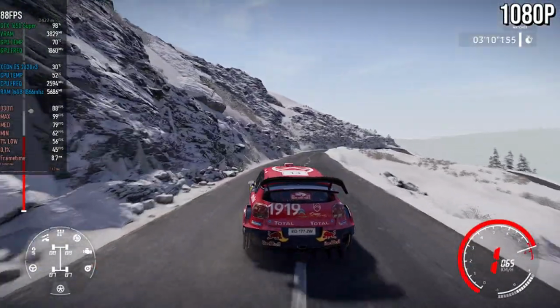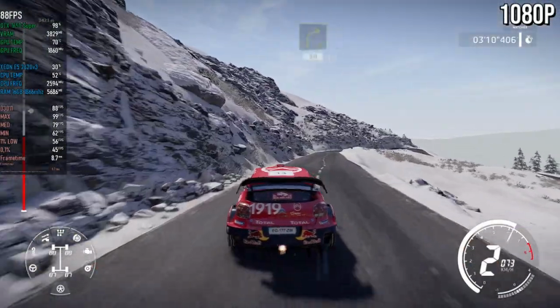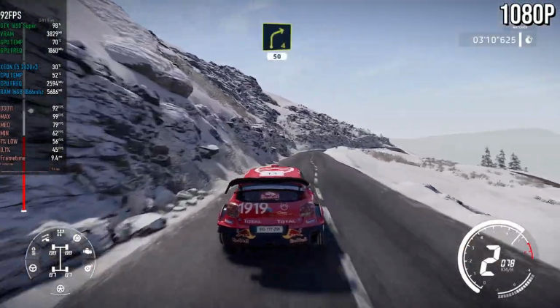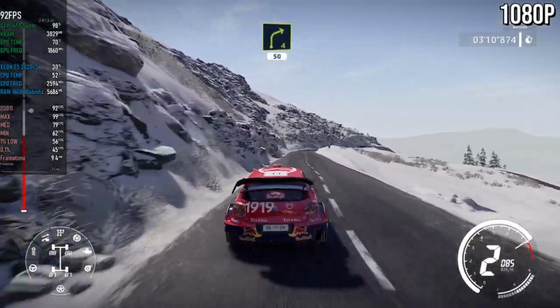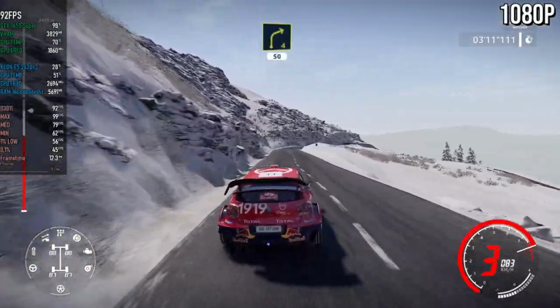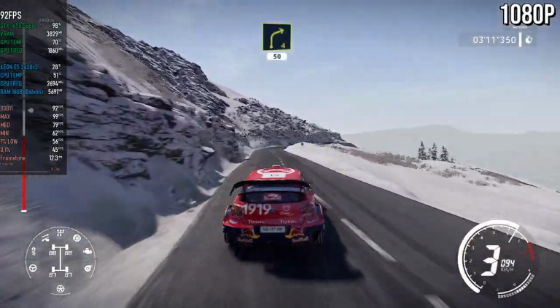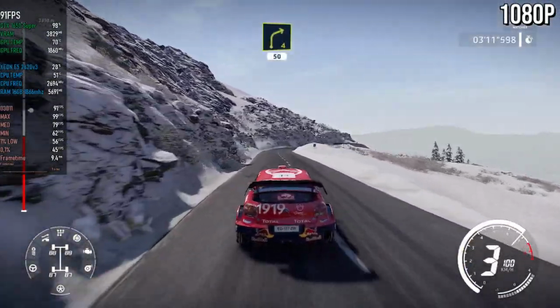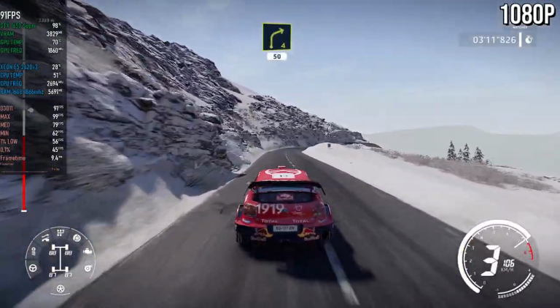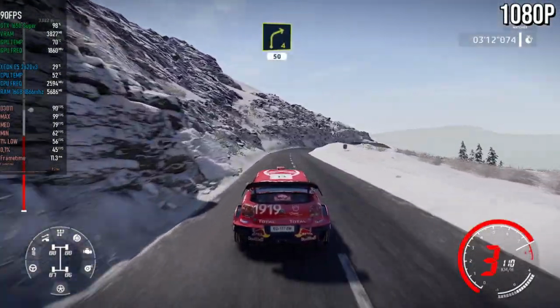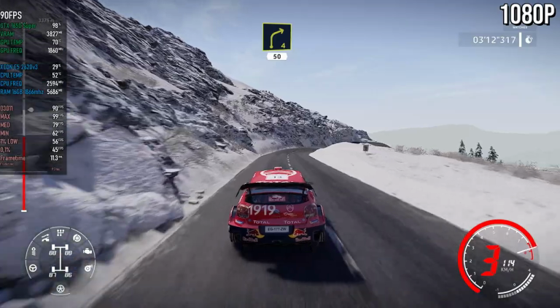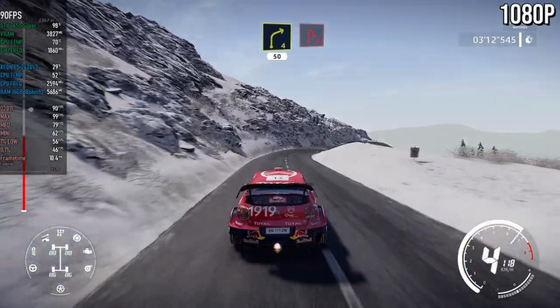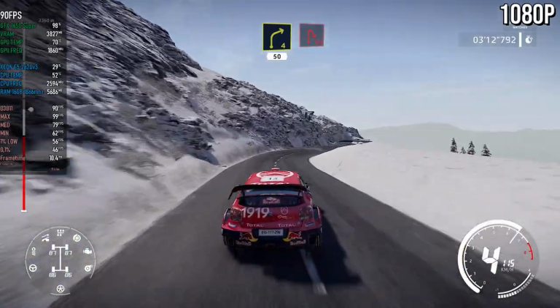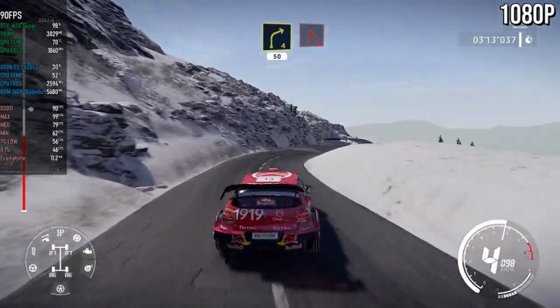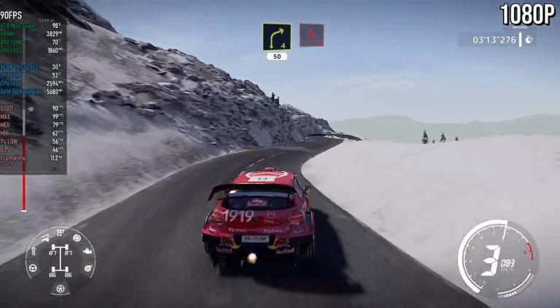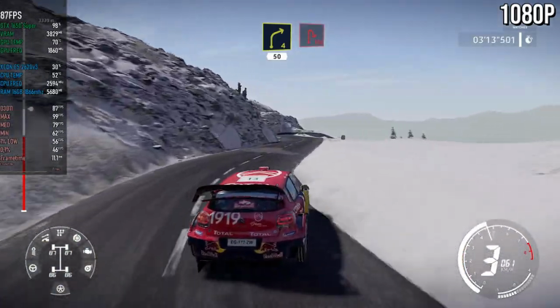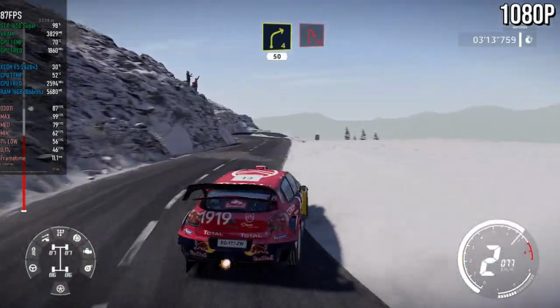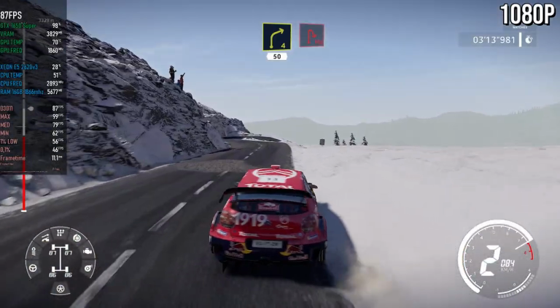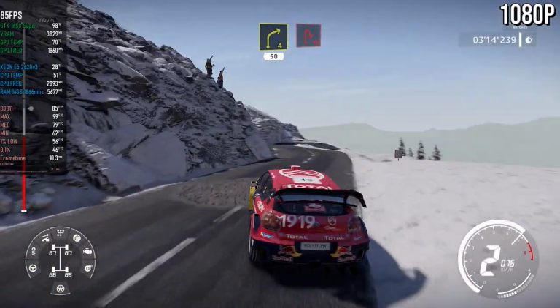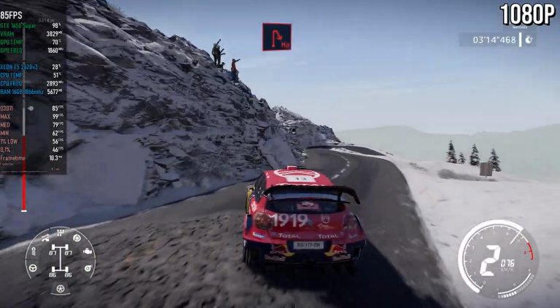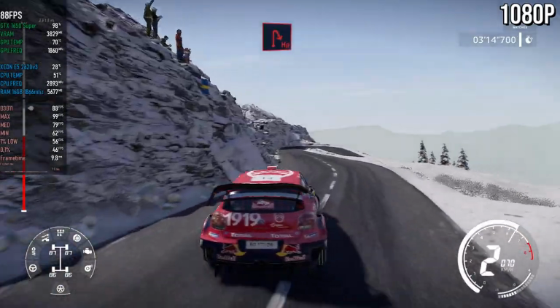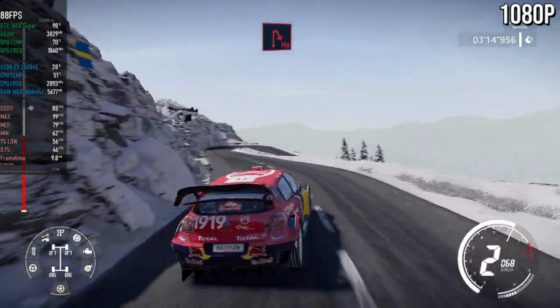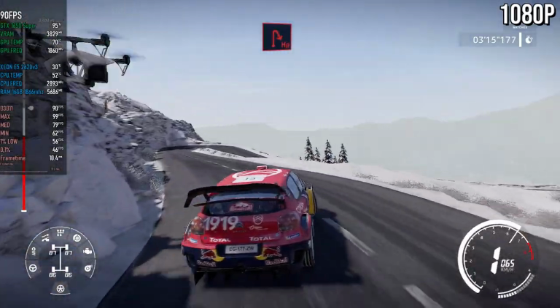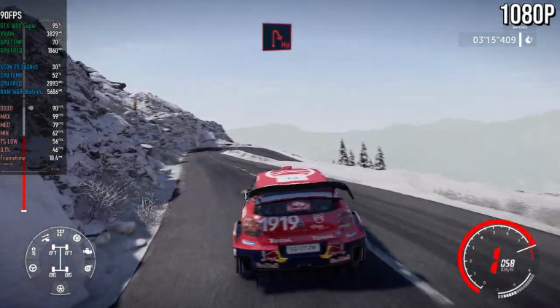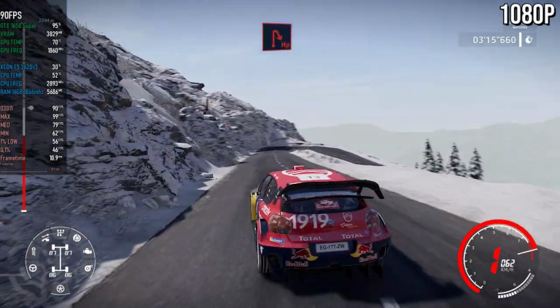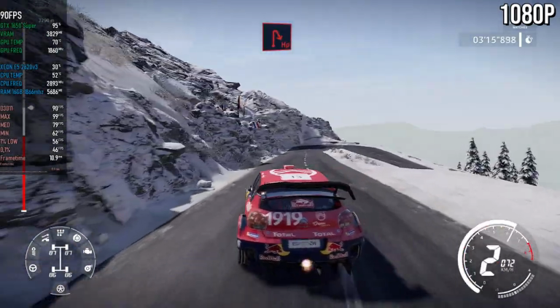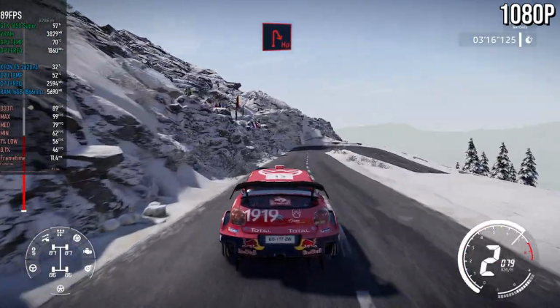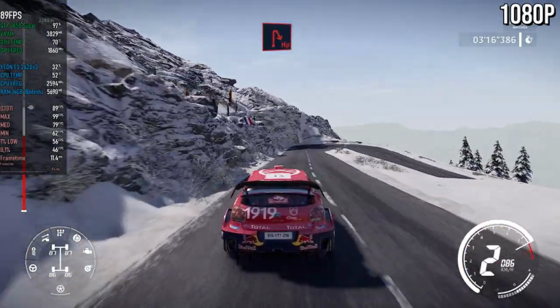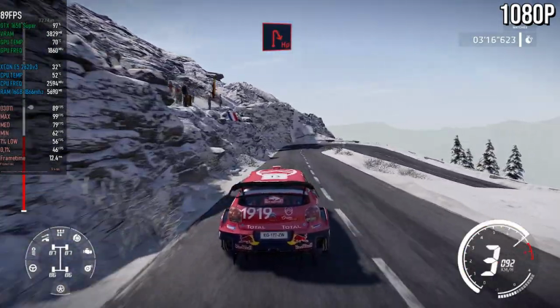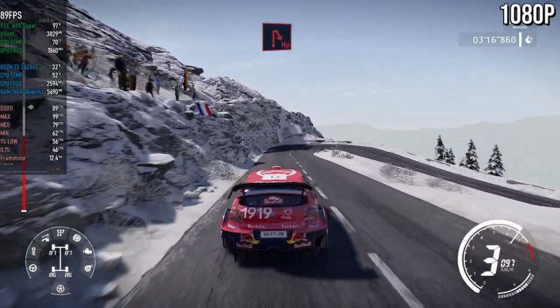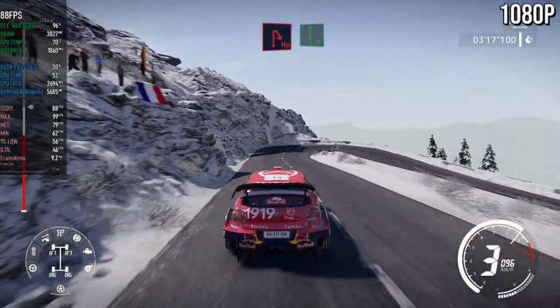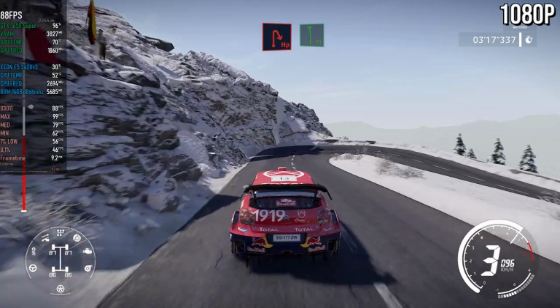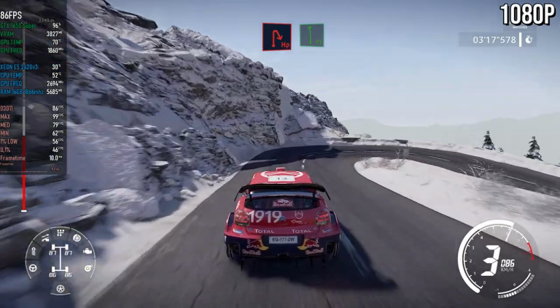Right four, short, 50. Hairpin right. 50, into flat left.